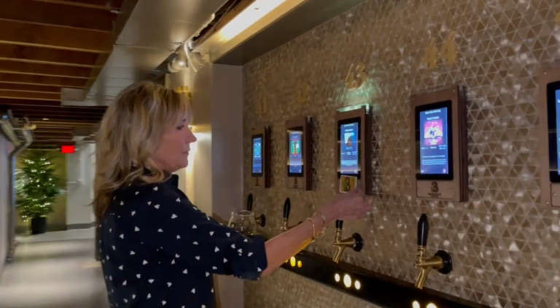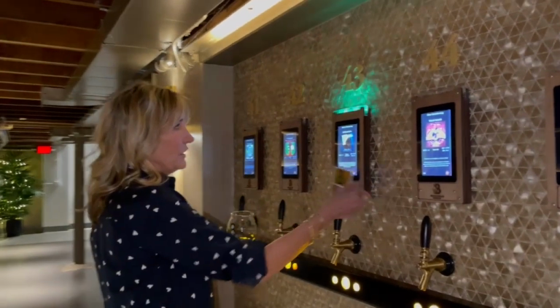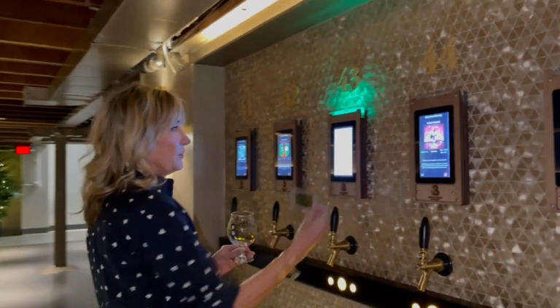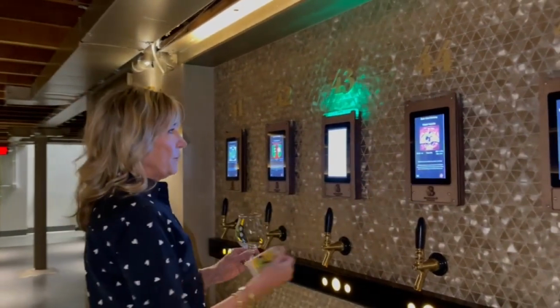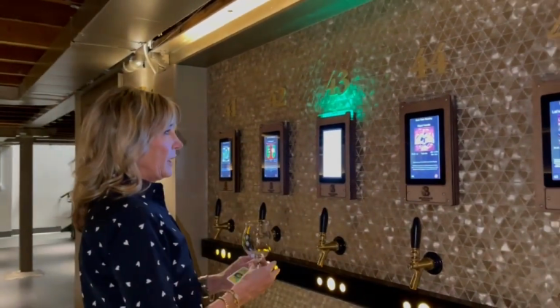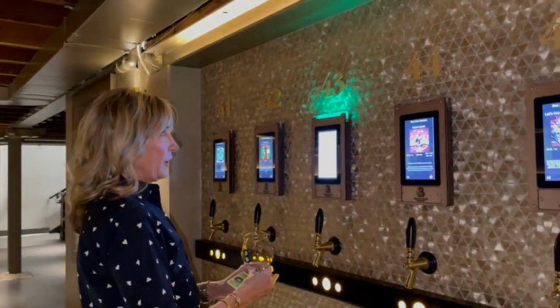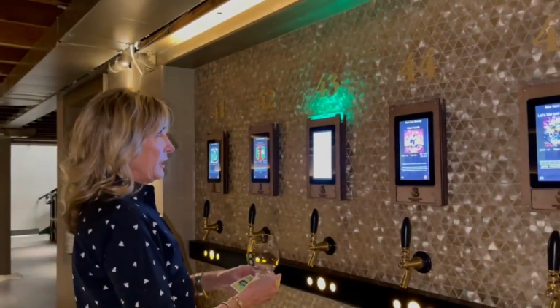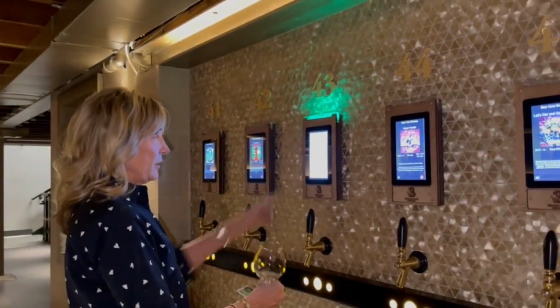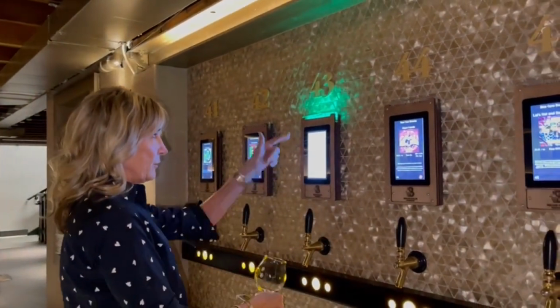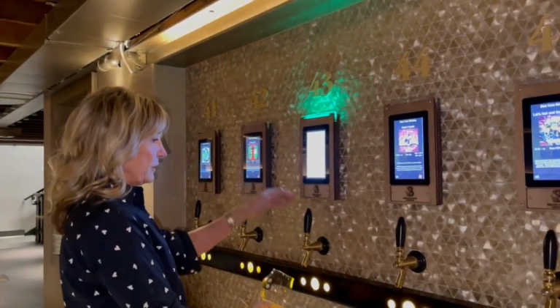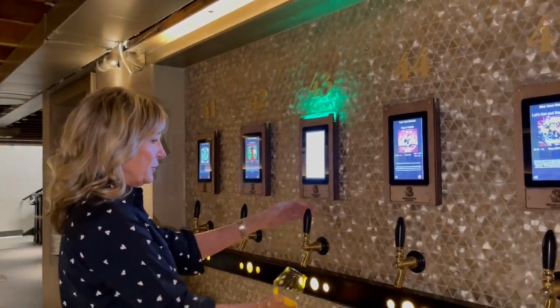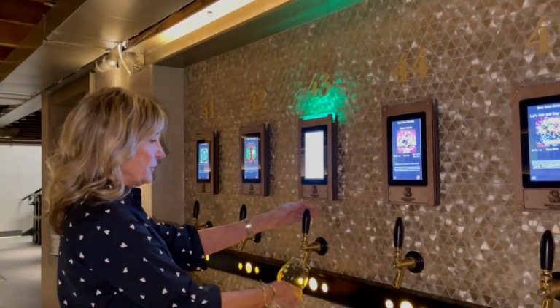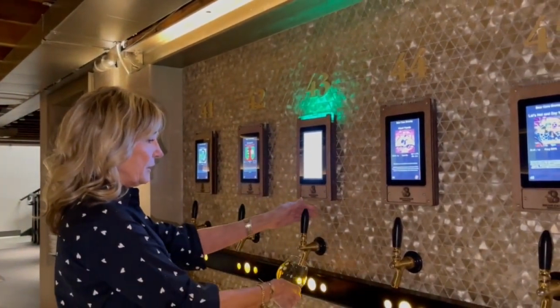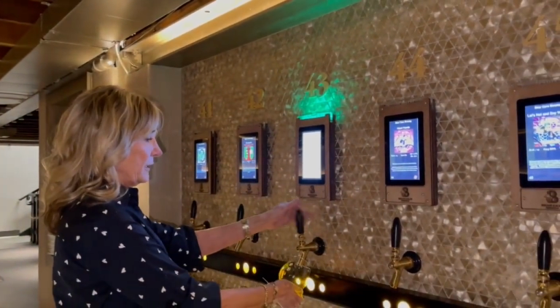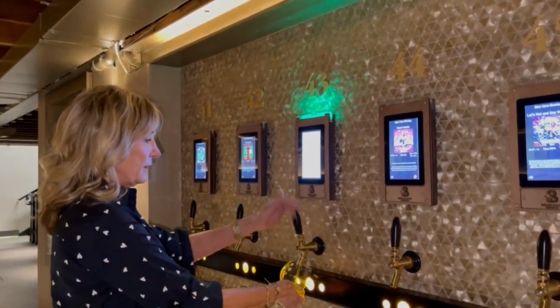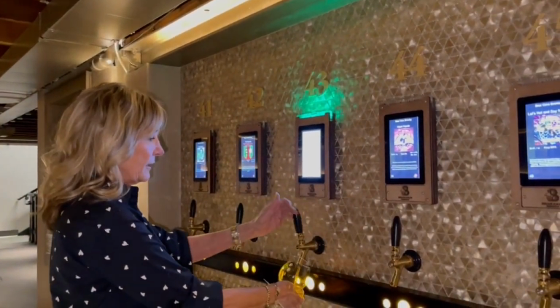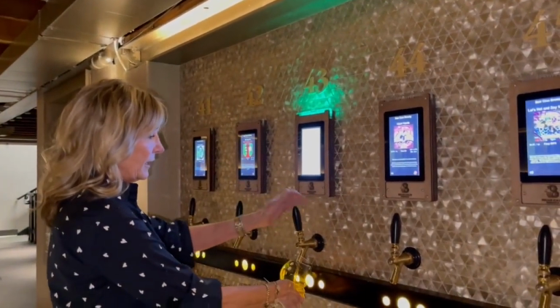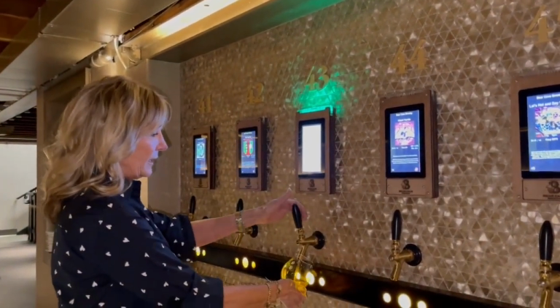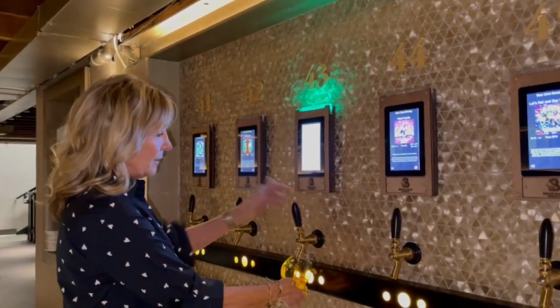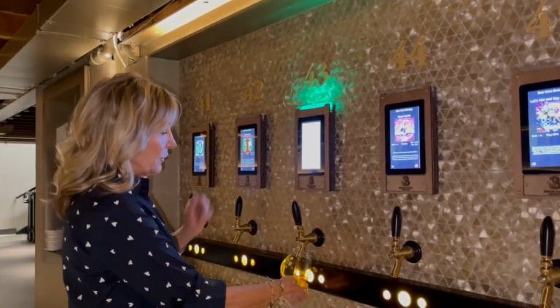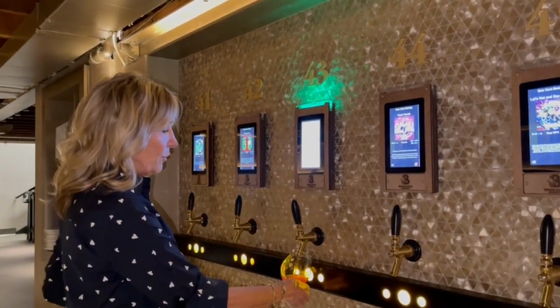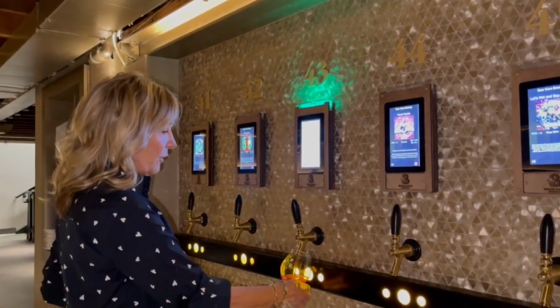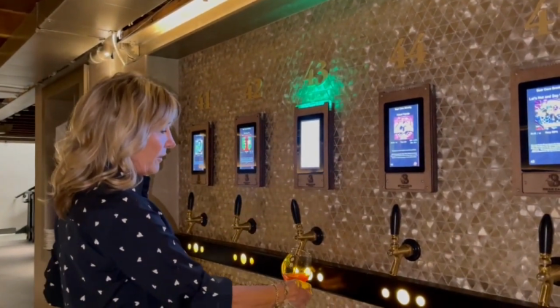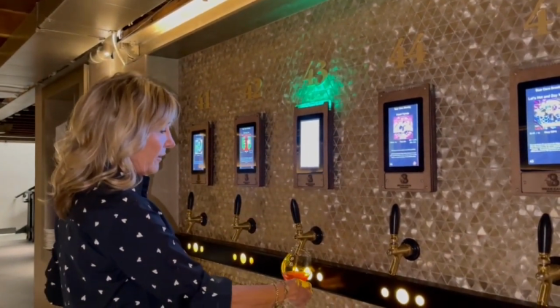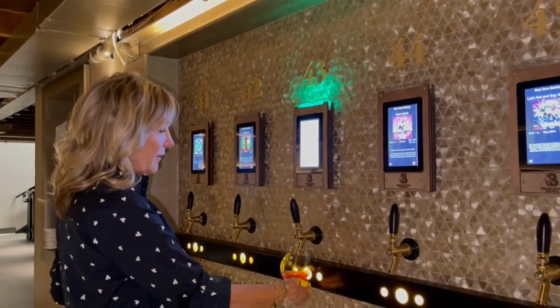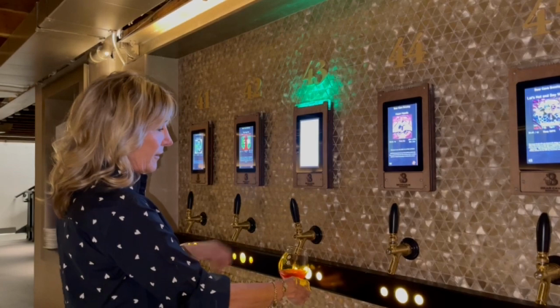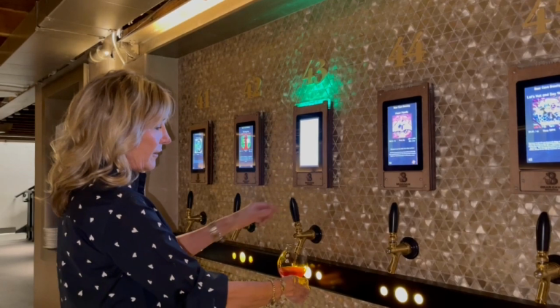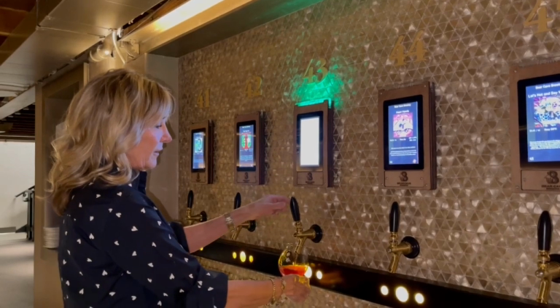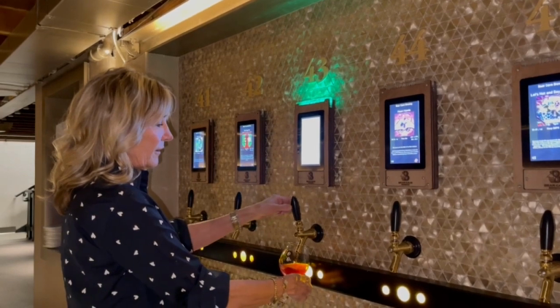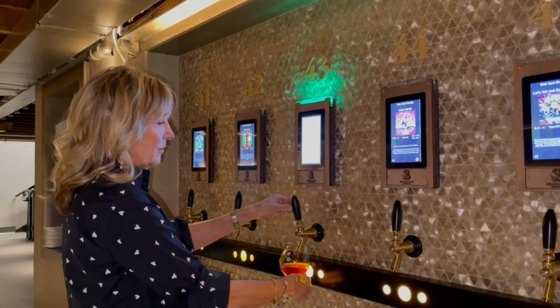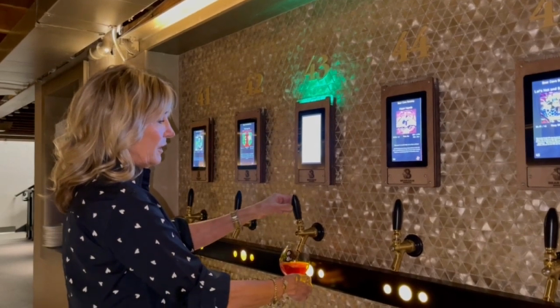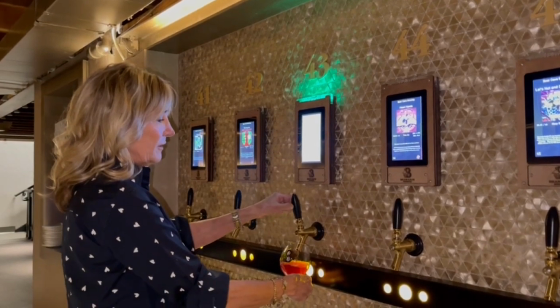I'm going to just put my card here, wait until it turns green, and I'm going to pour a beer.